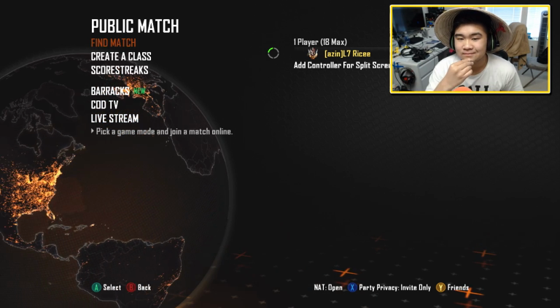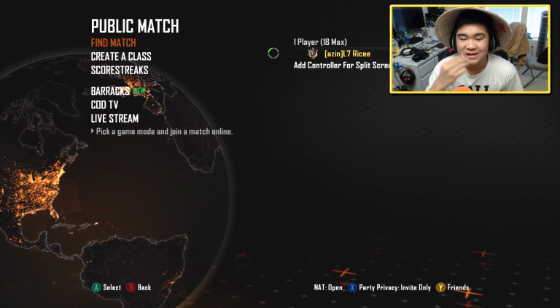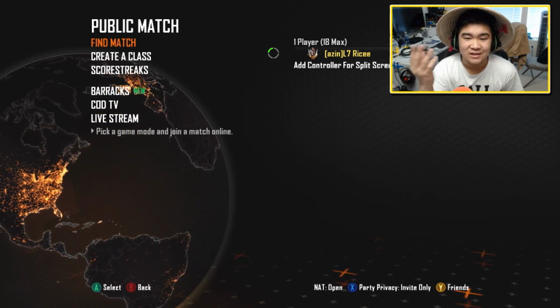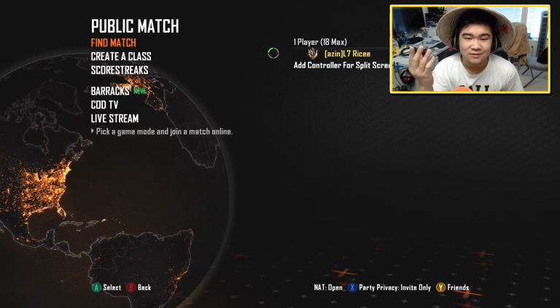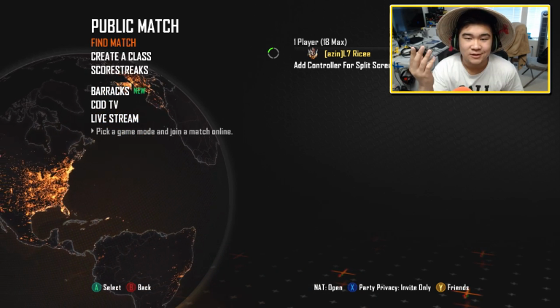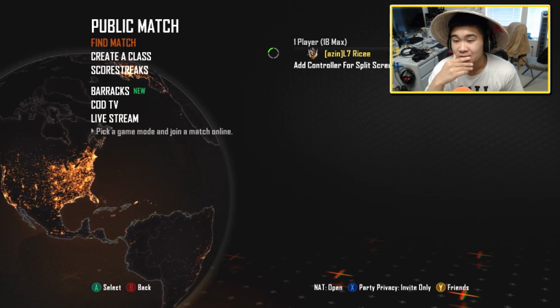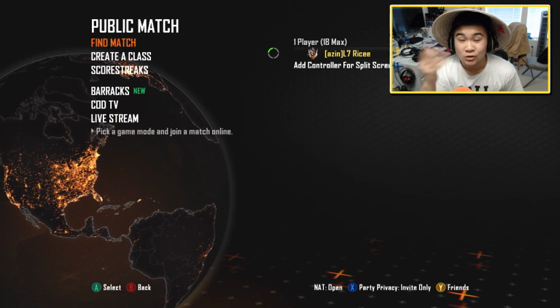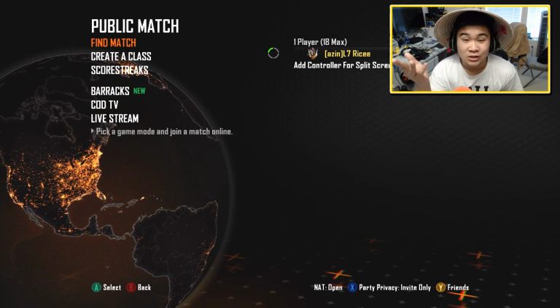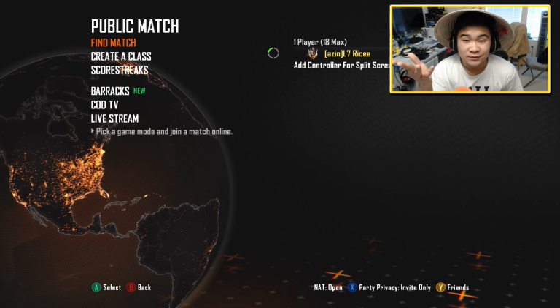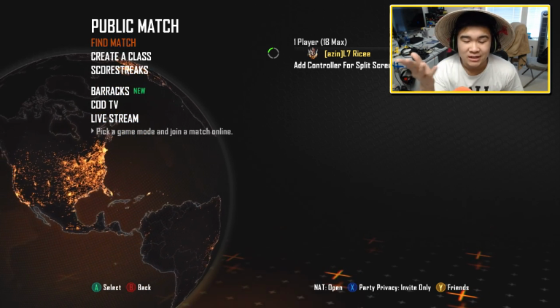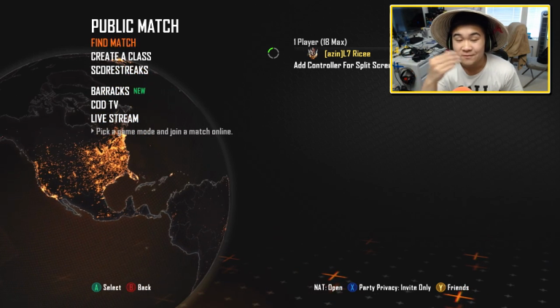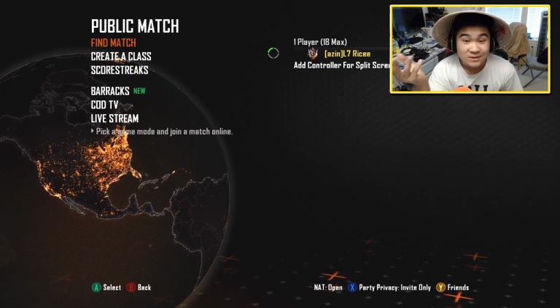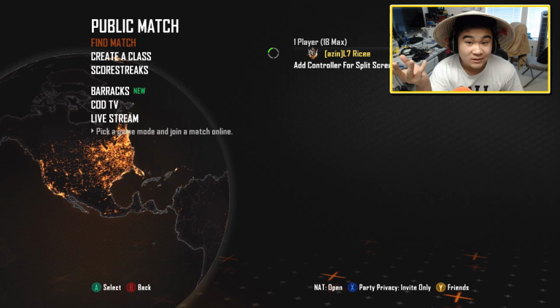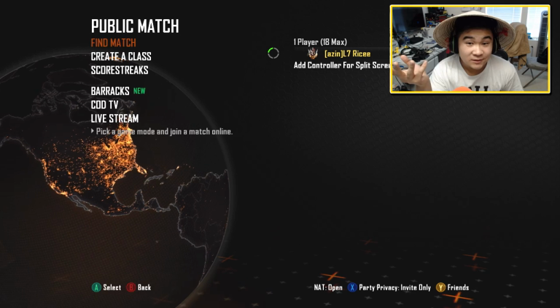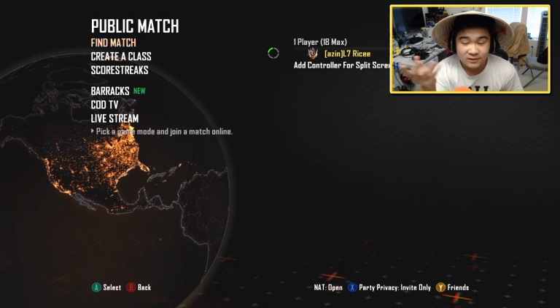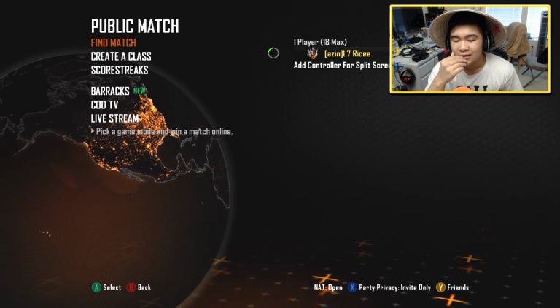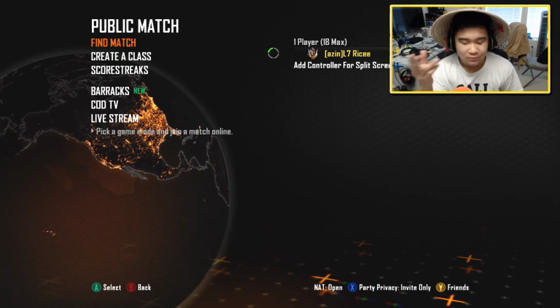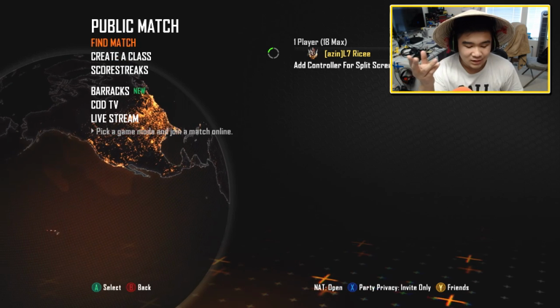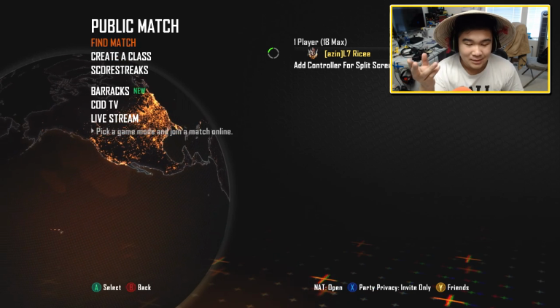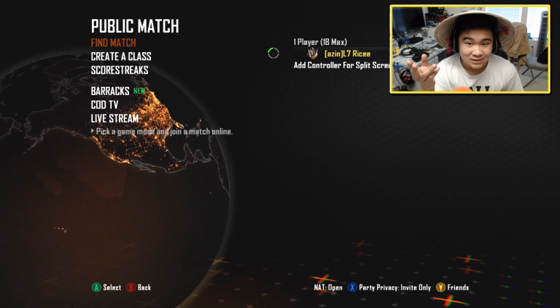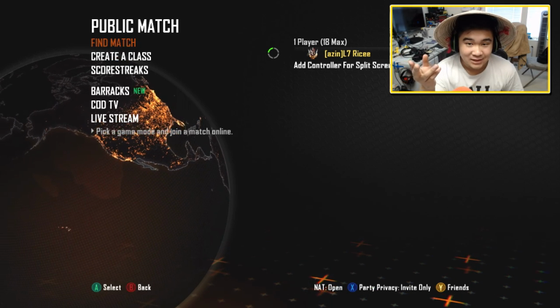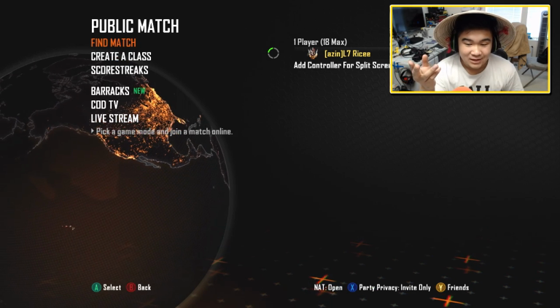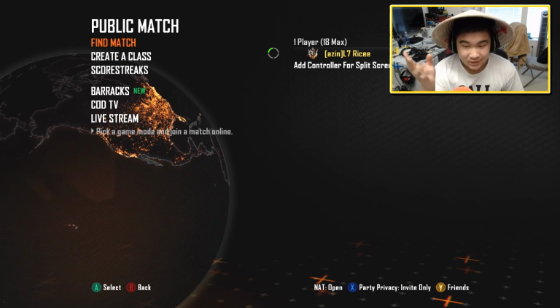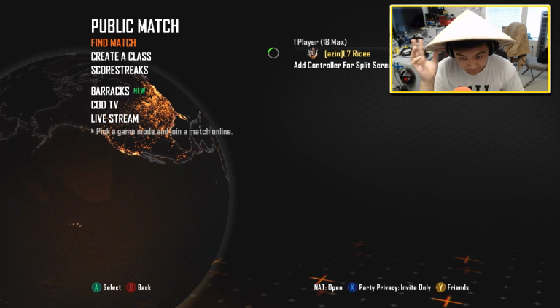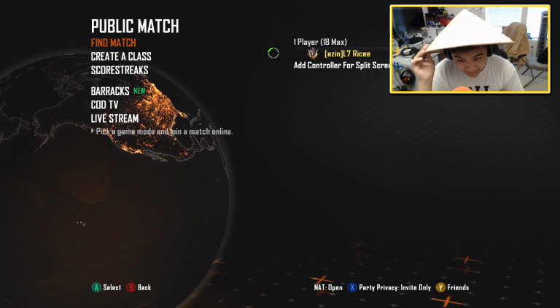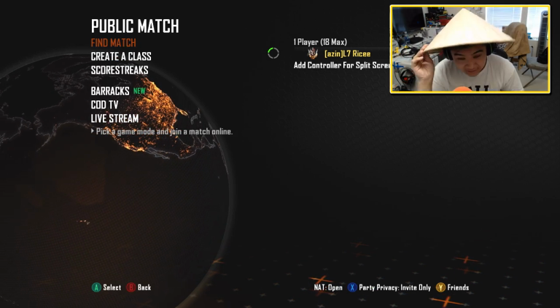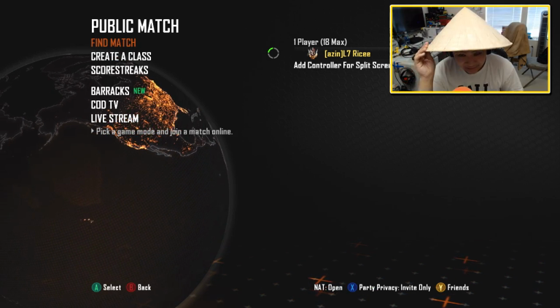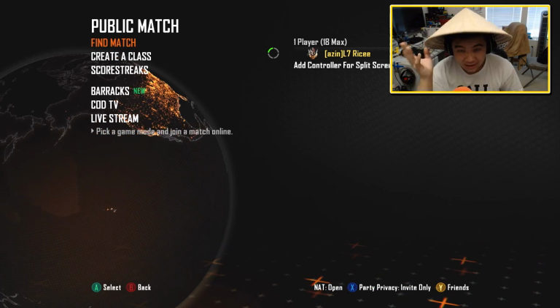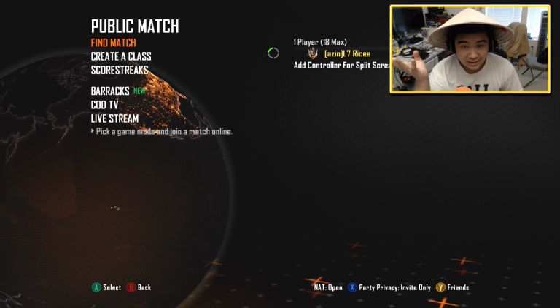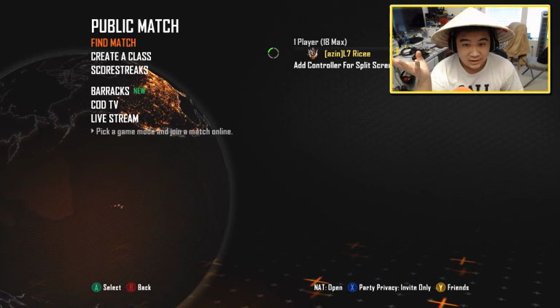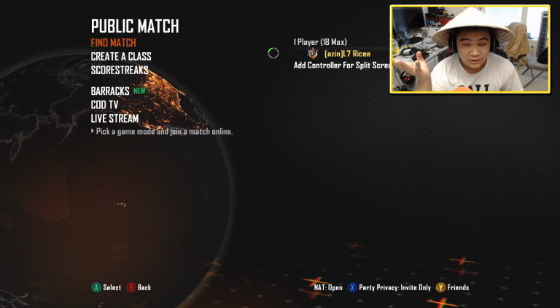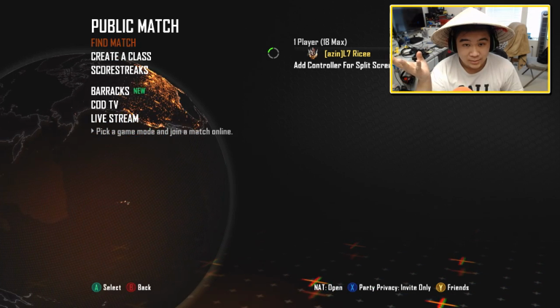Anything different? Look different? Feel different? Alright, well, basically you guys can't tell — I bought a new webcam.